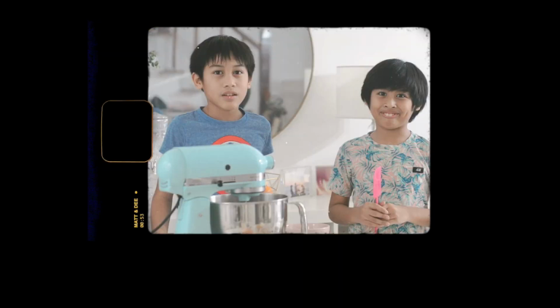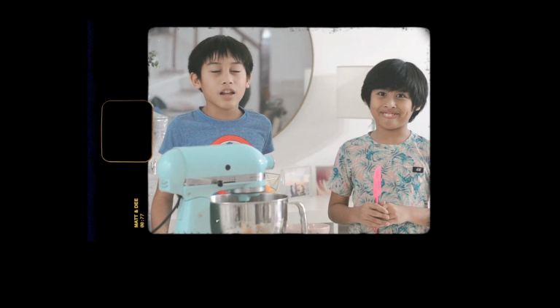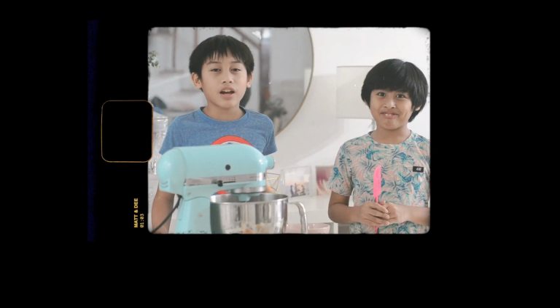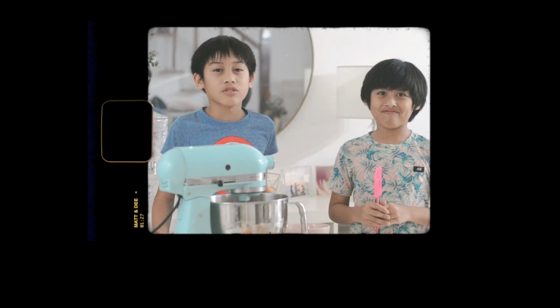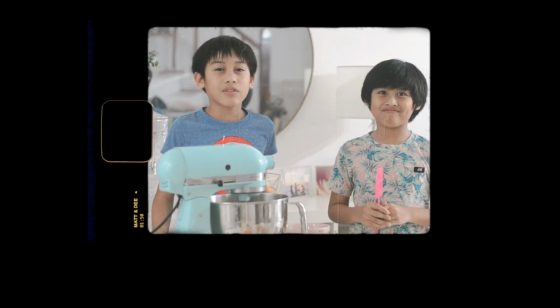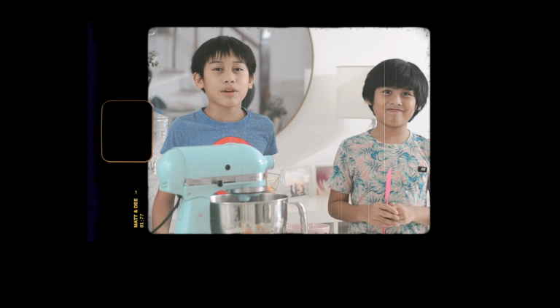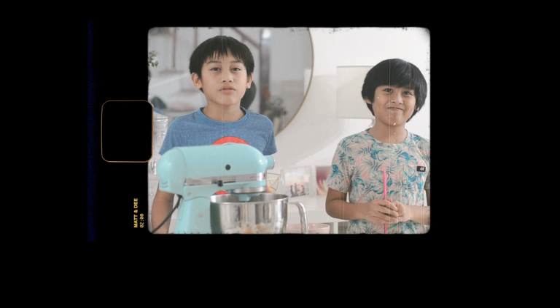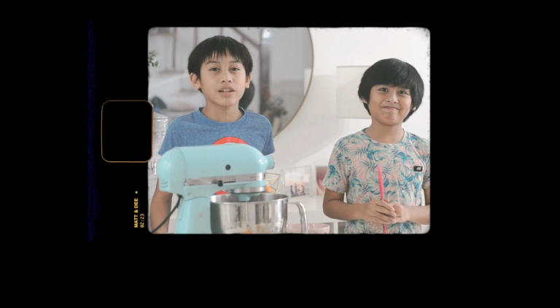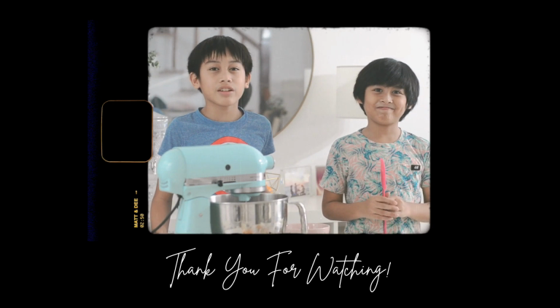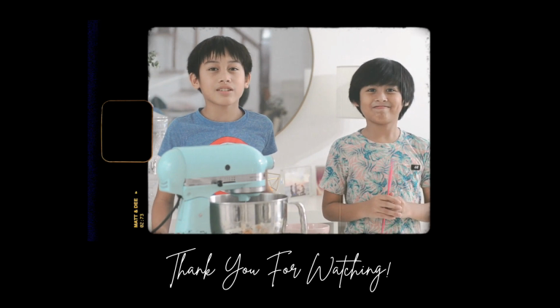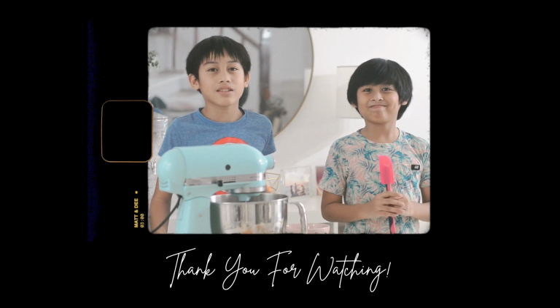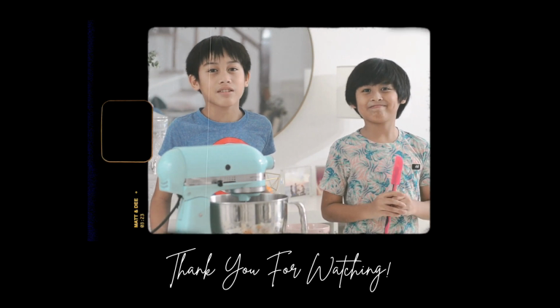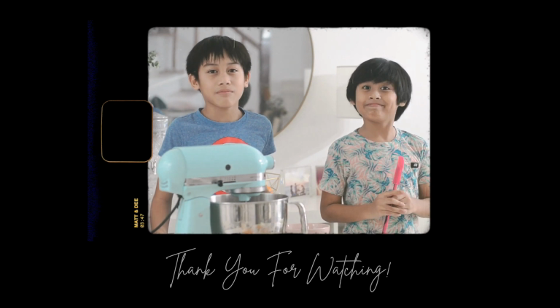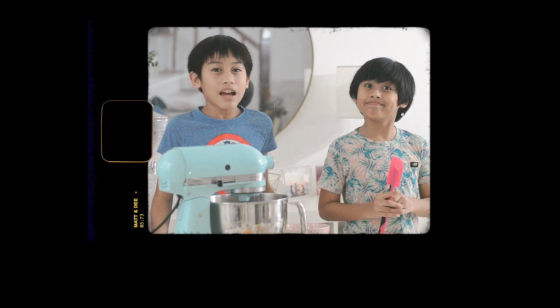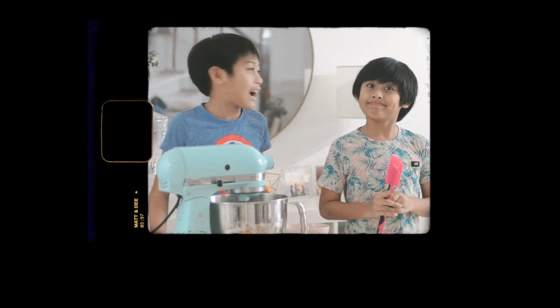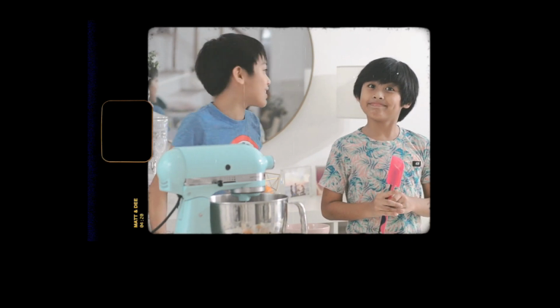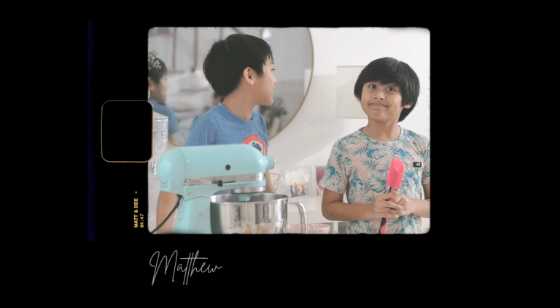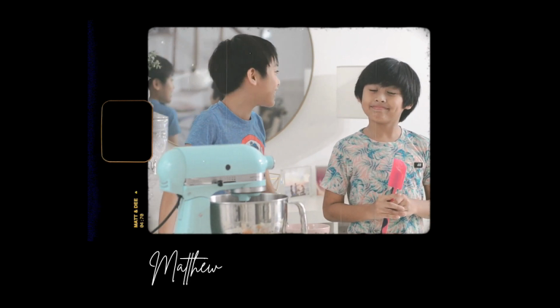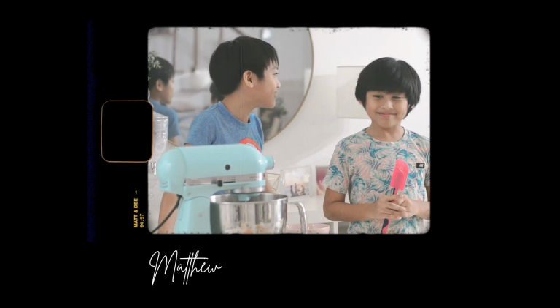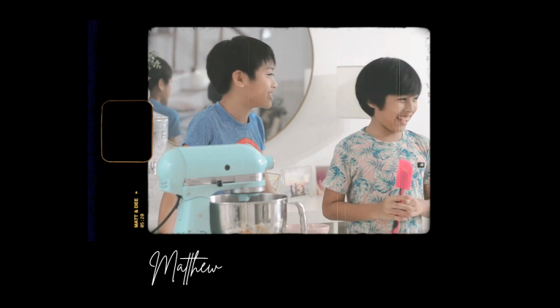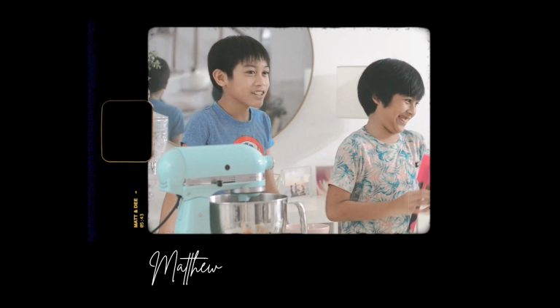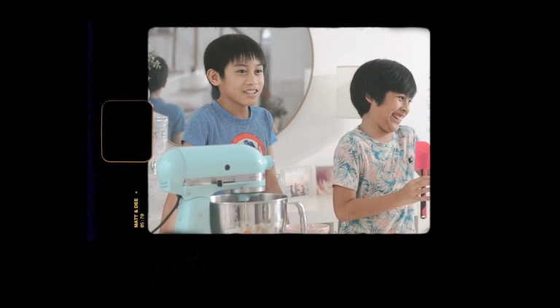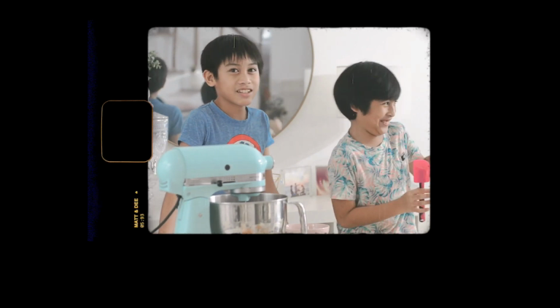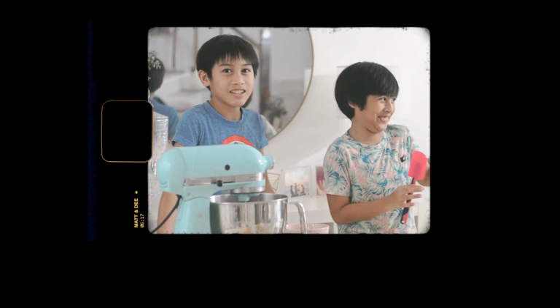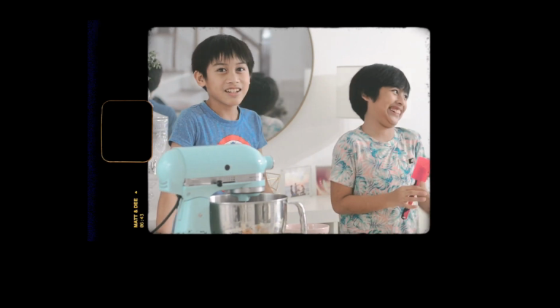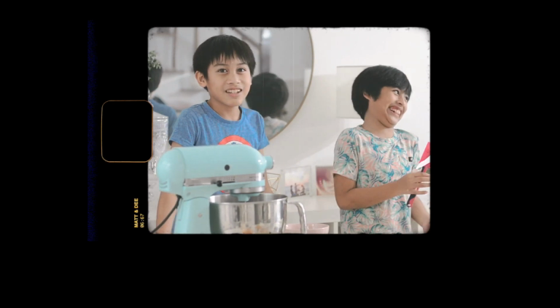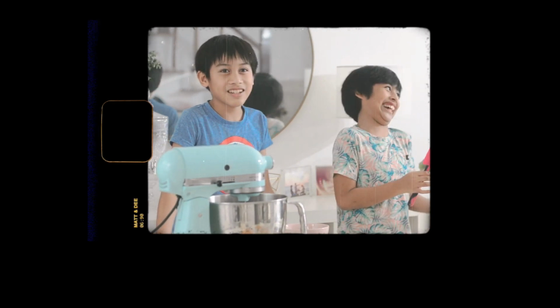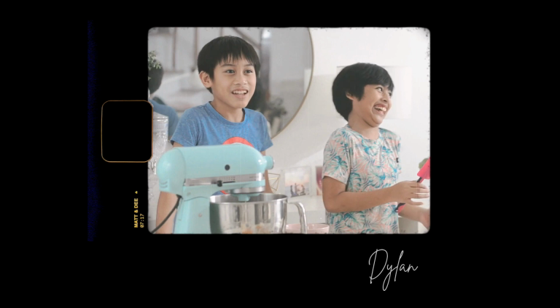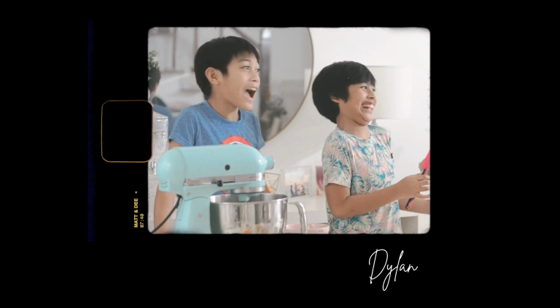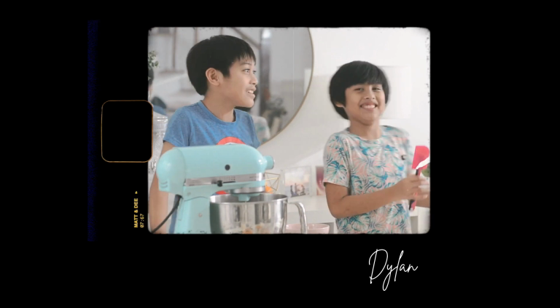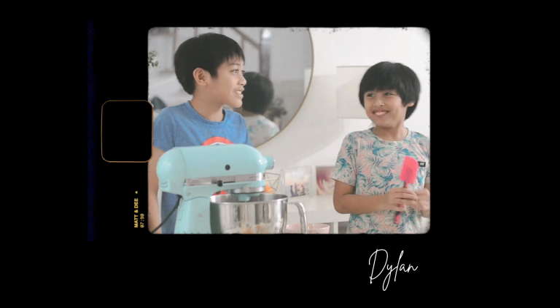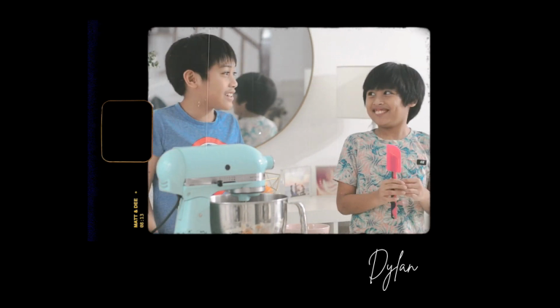Hello guys, today we're going to make three ingredients ice cream. Ice cream! Ice cream! Okay, more! Ice cream!